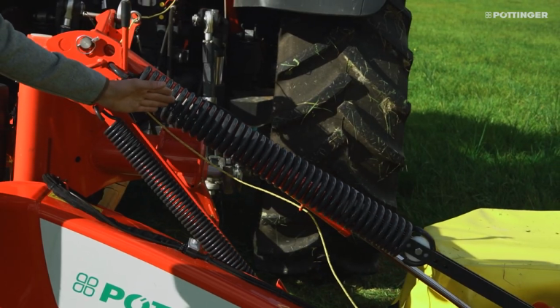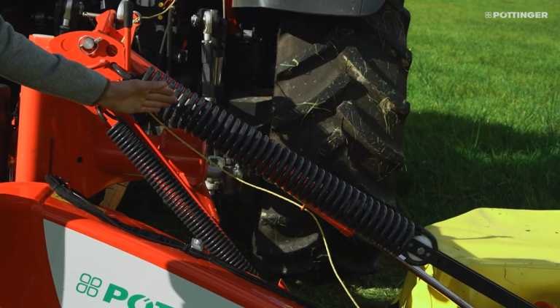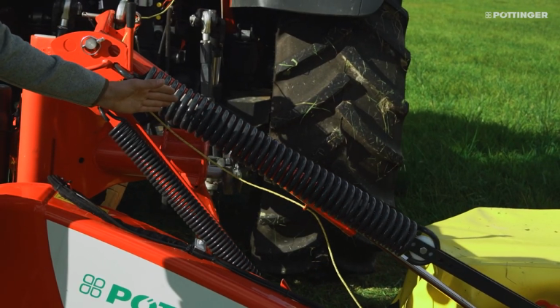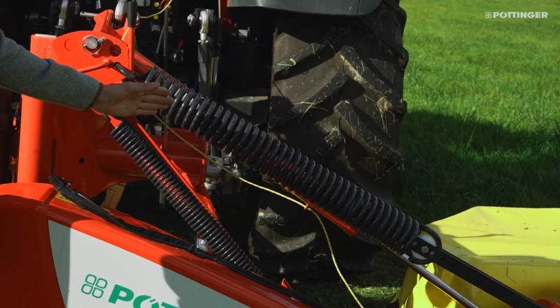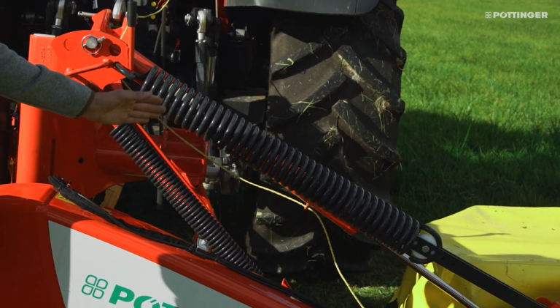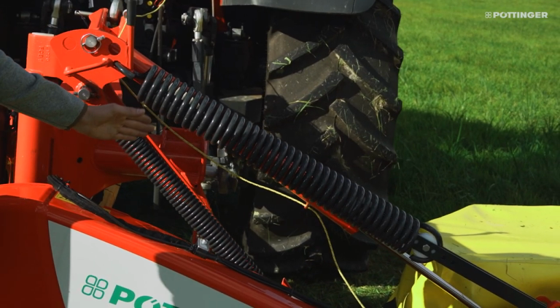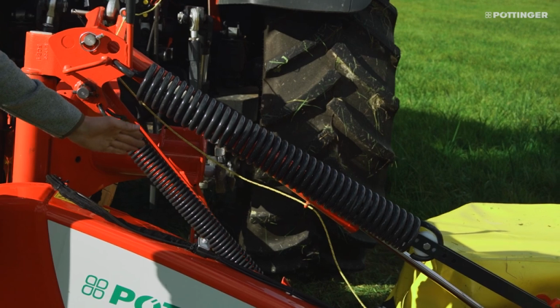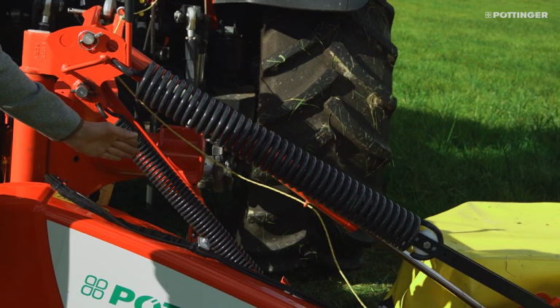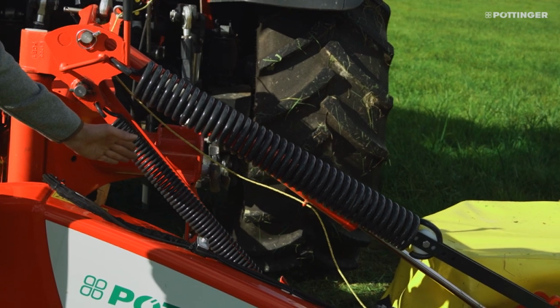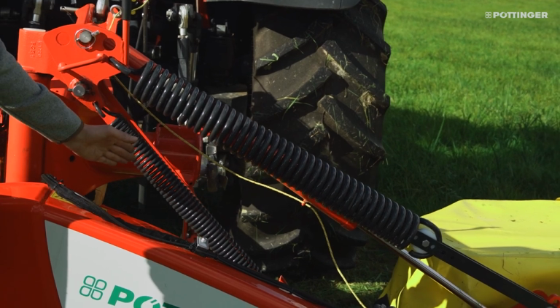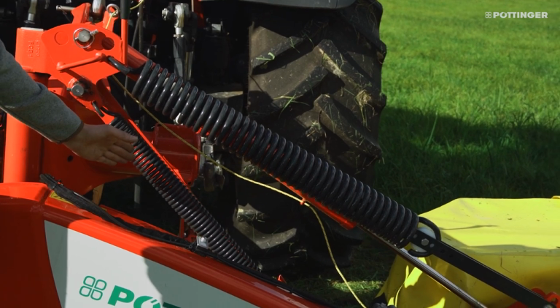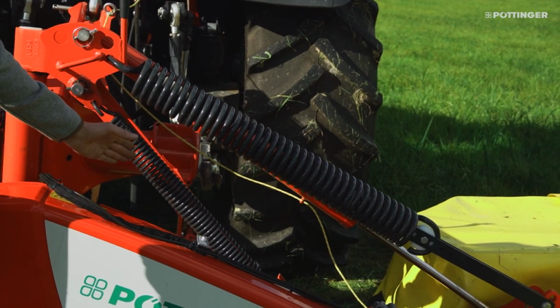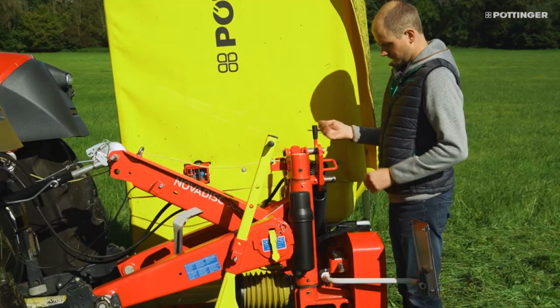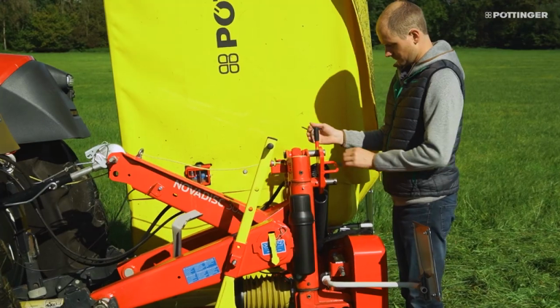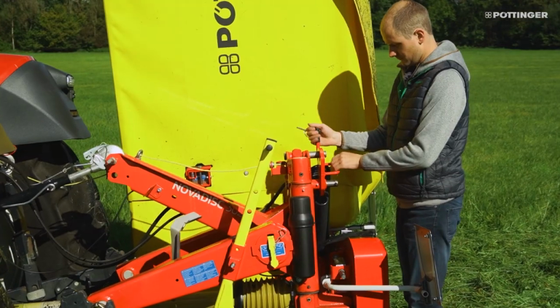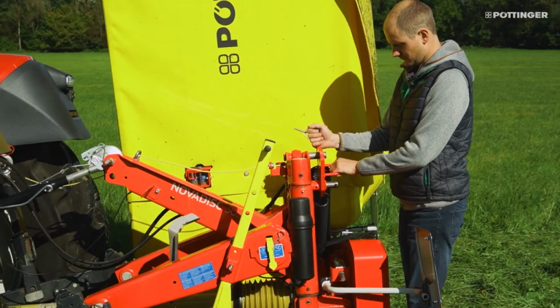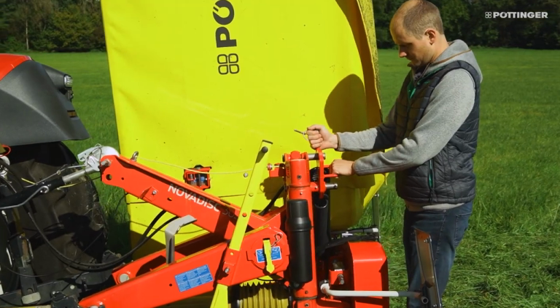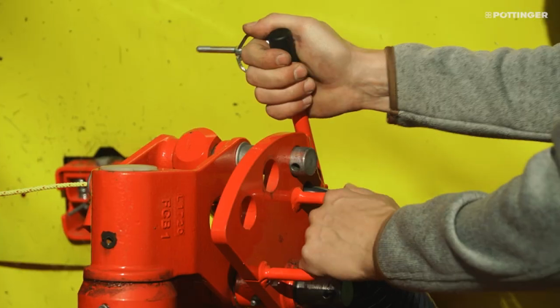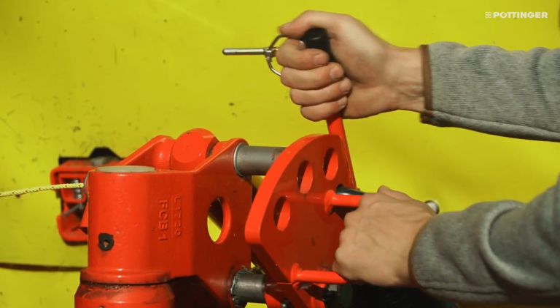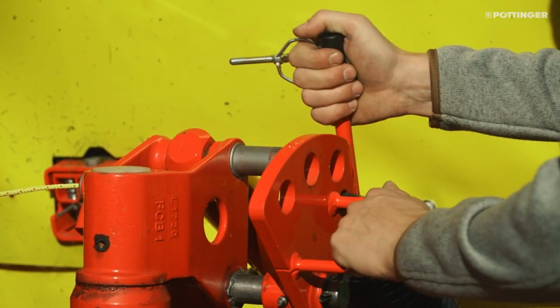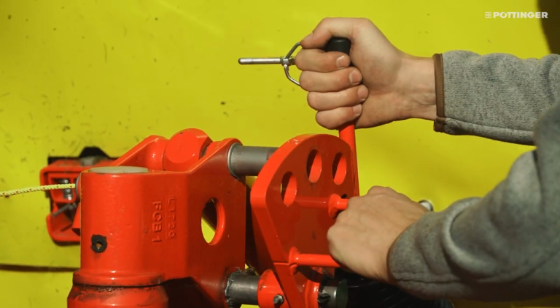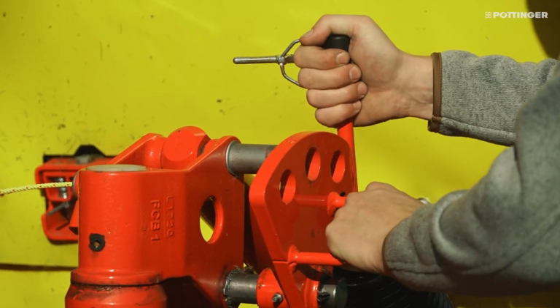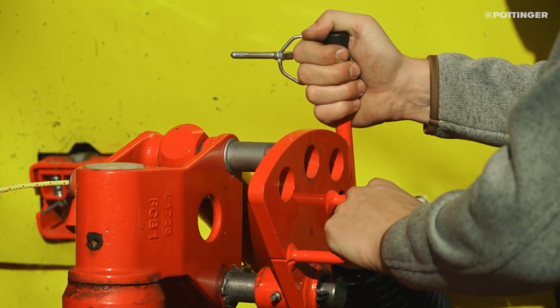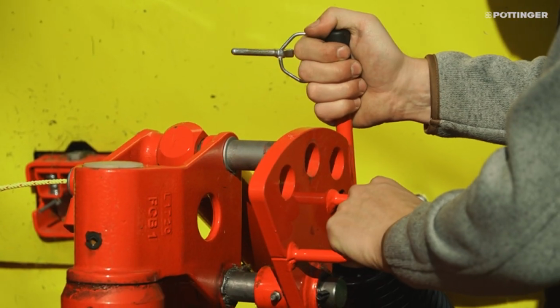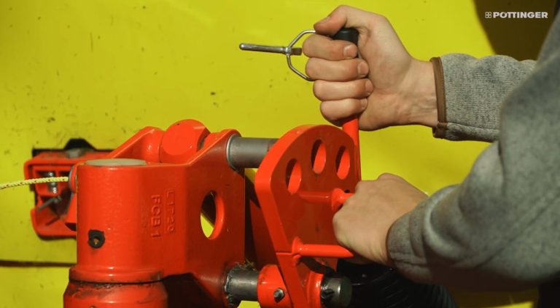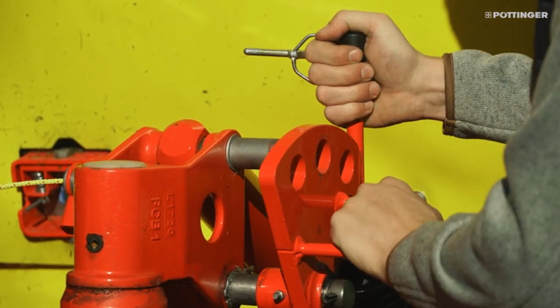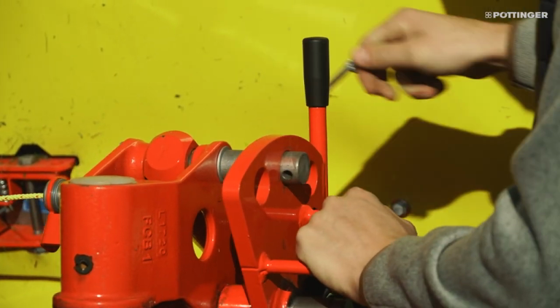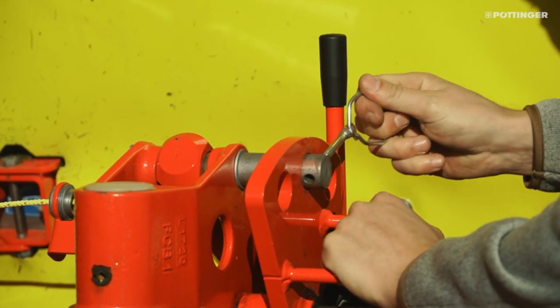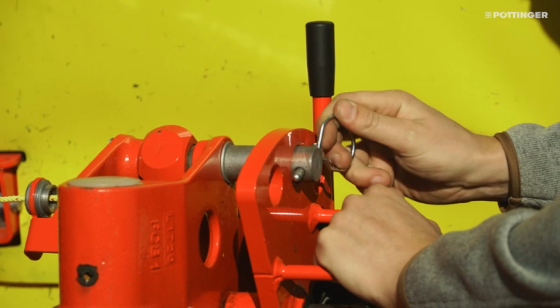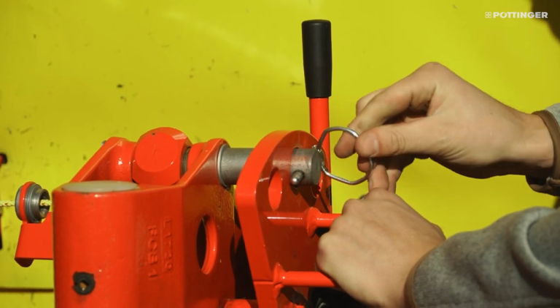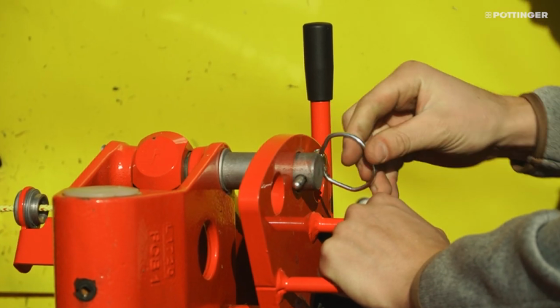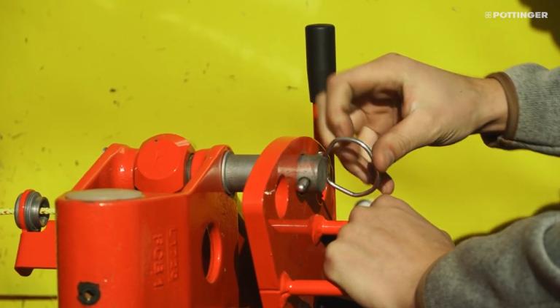We achieve this with two large suspension springs that can be adjusted in three stages without the need for tools.